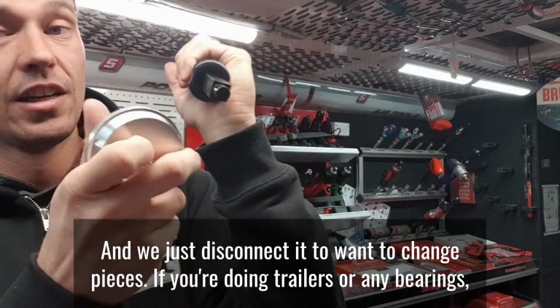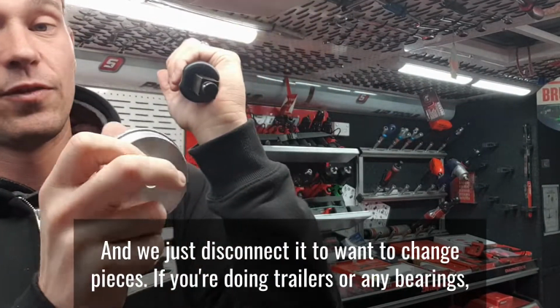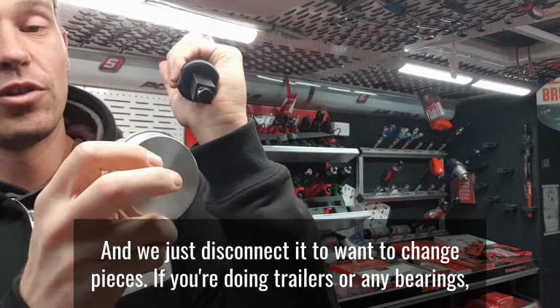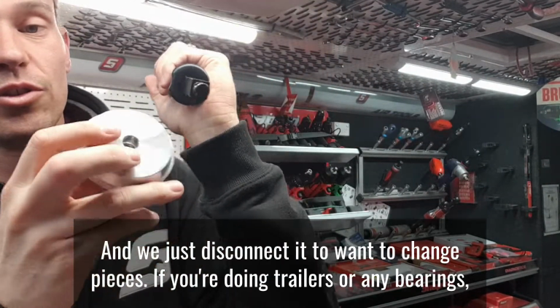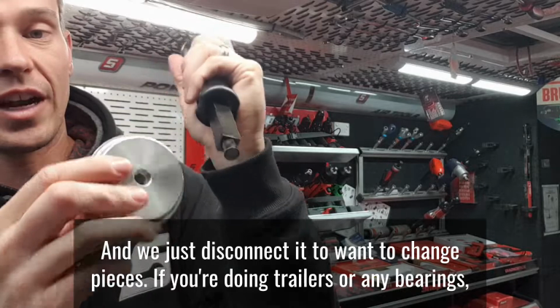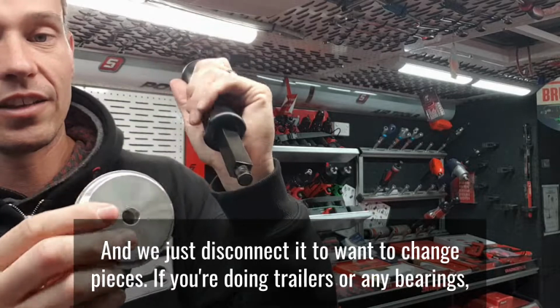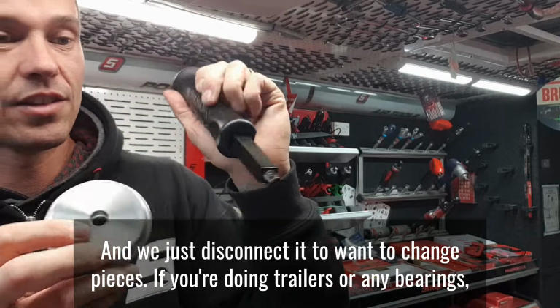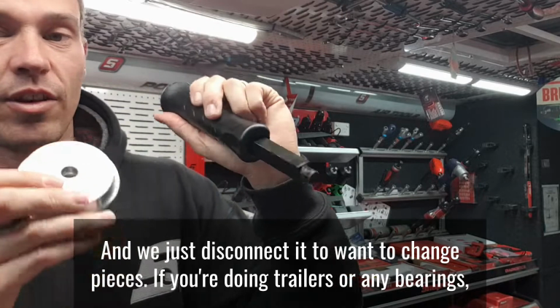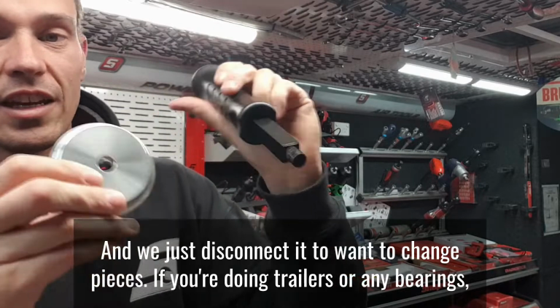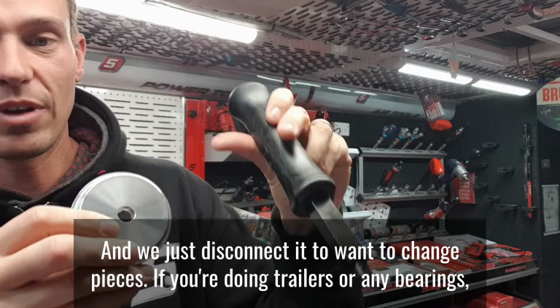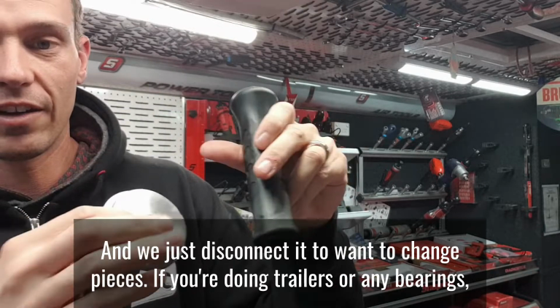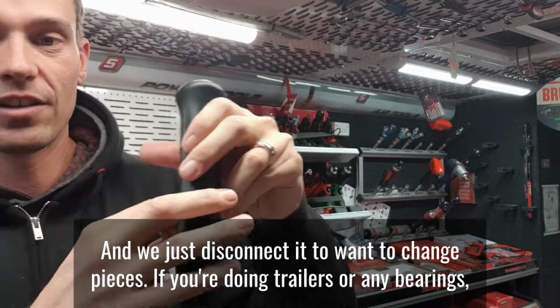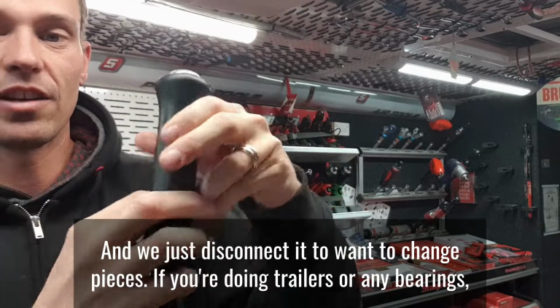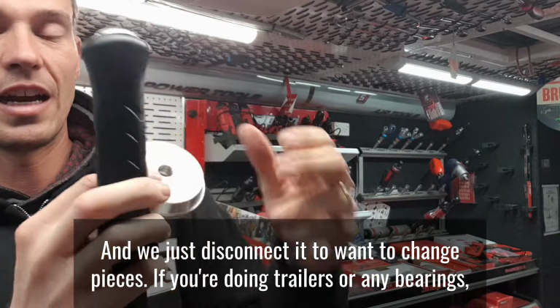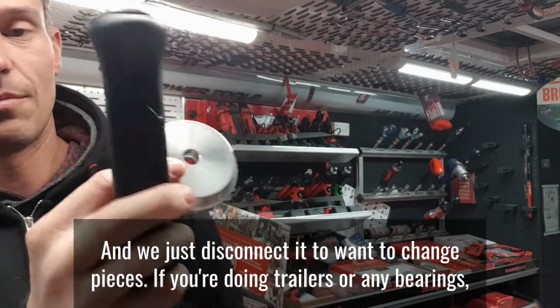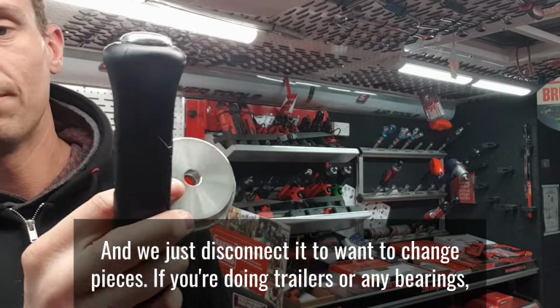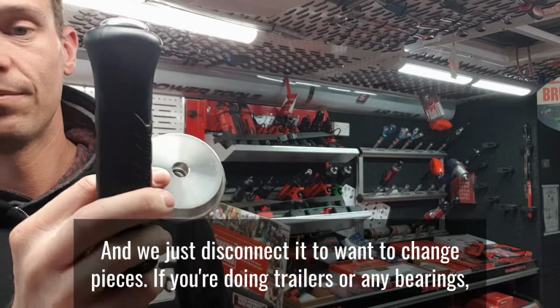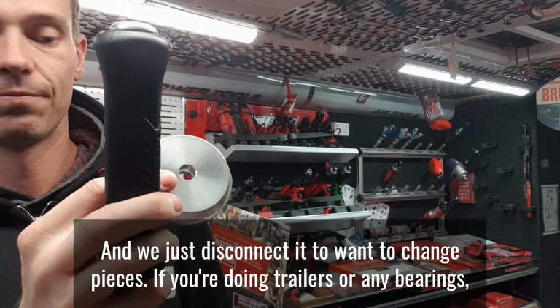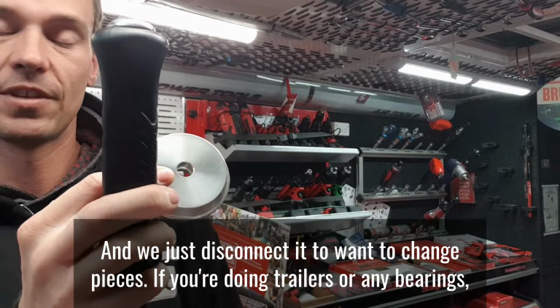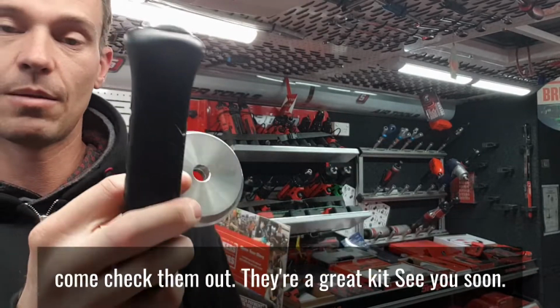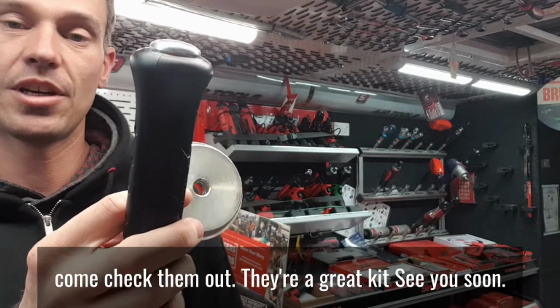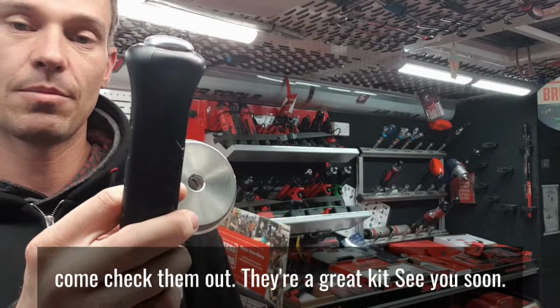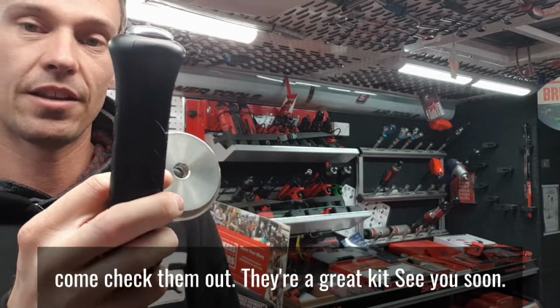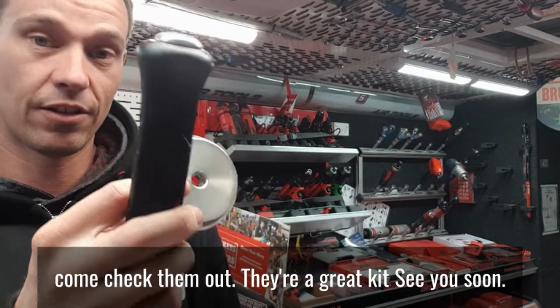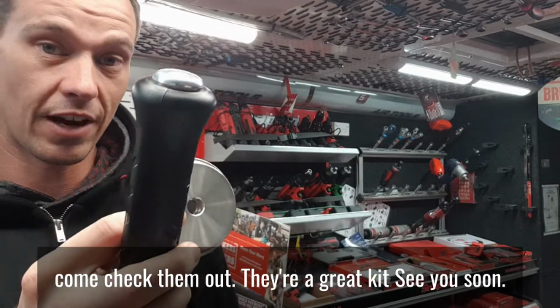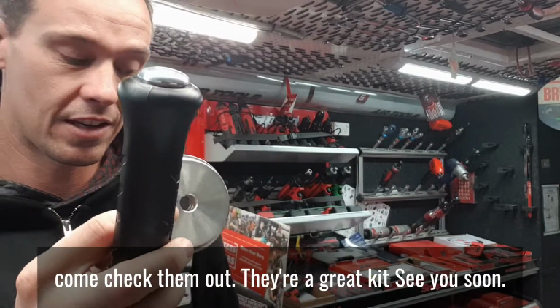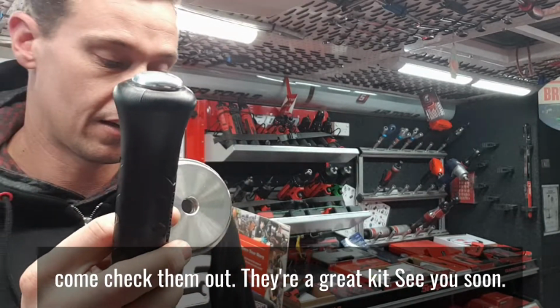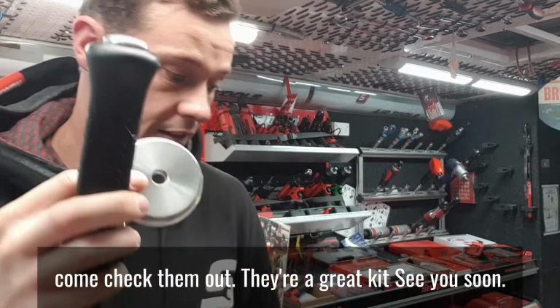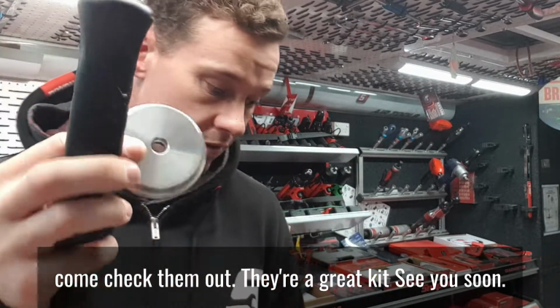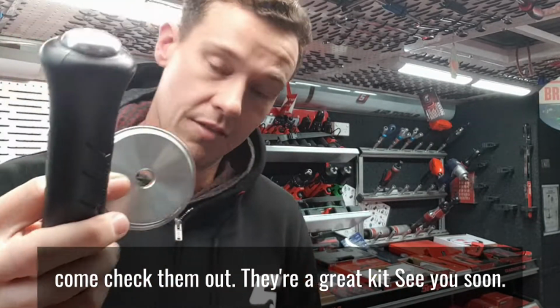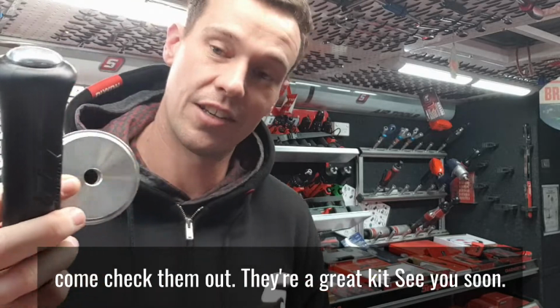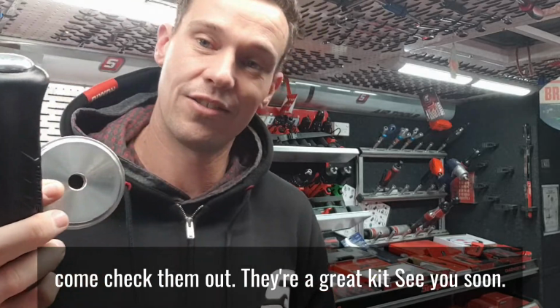If you're doing trailers or any bearings, come check them out — they're a great kit. See you soon.